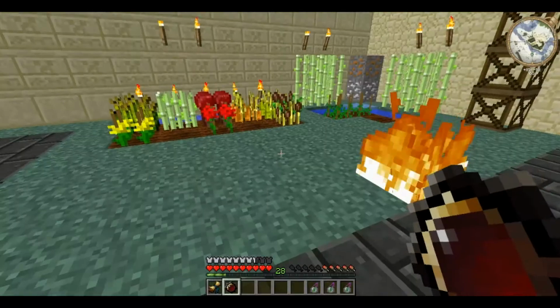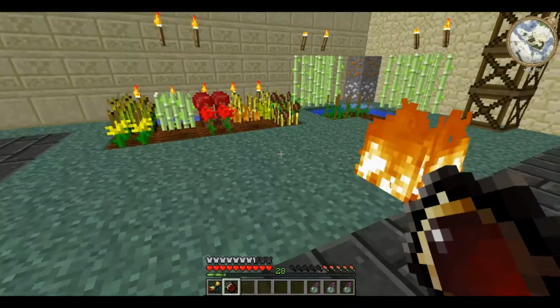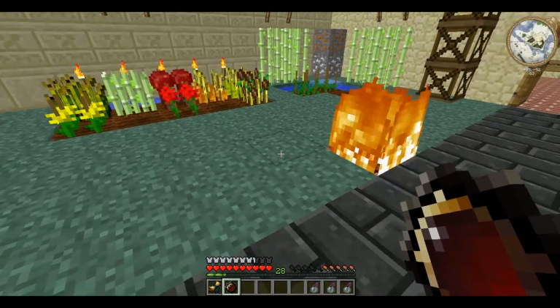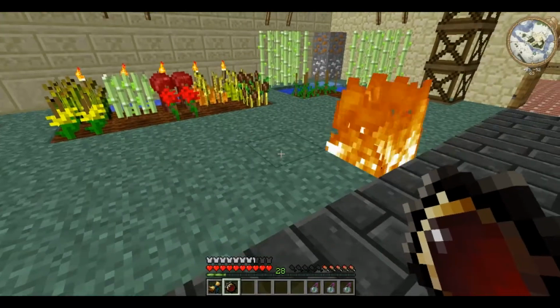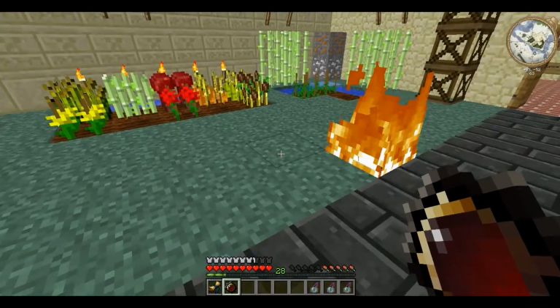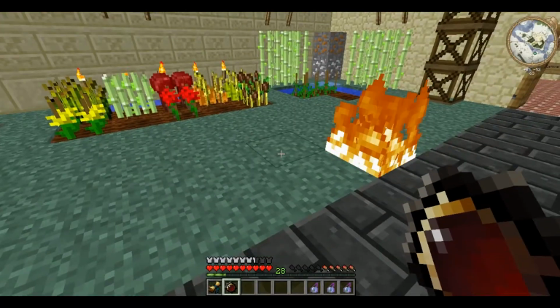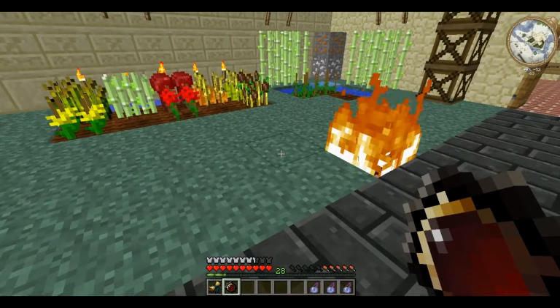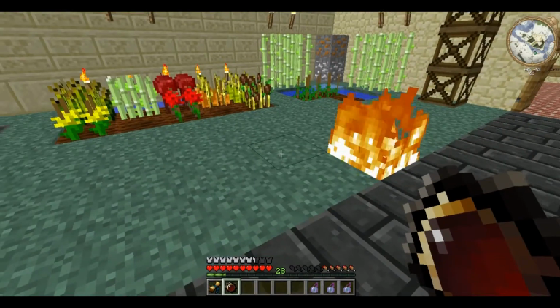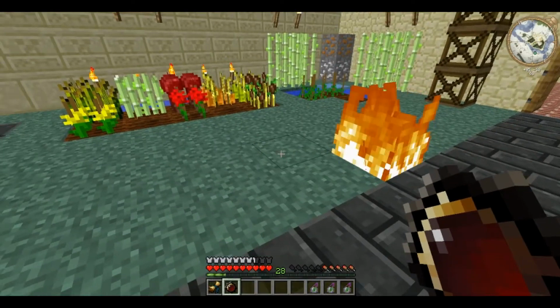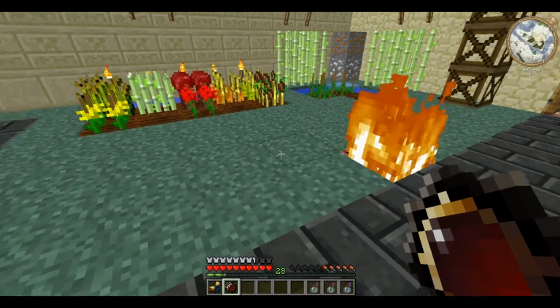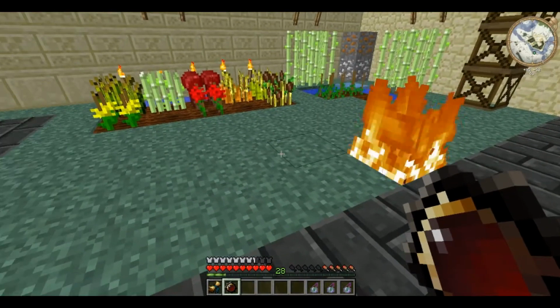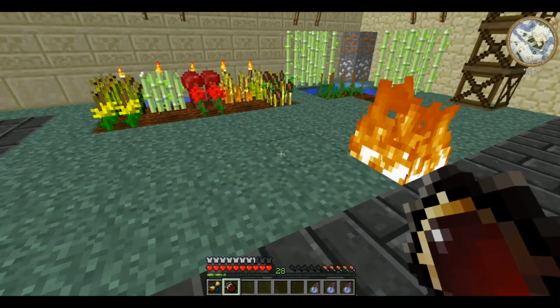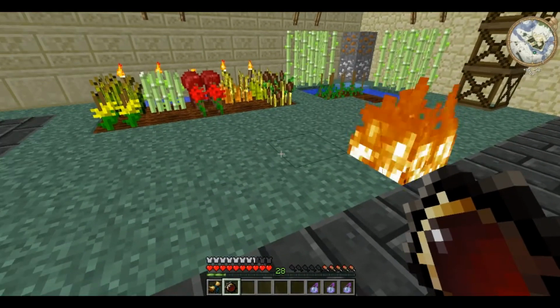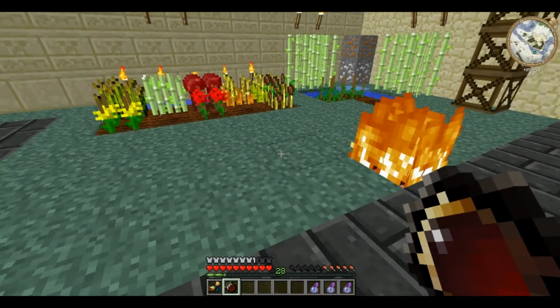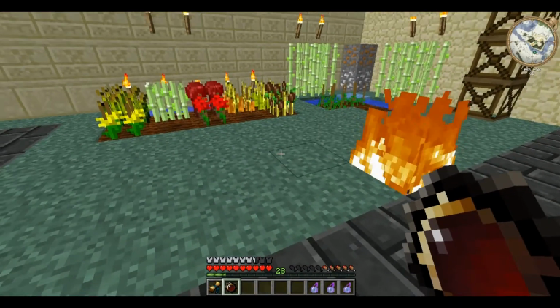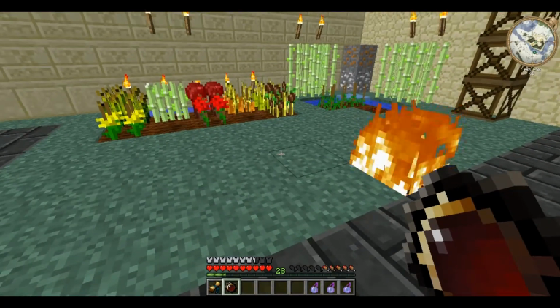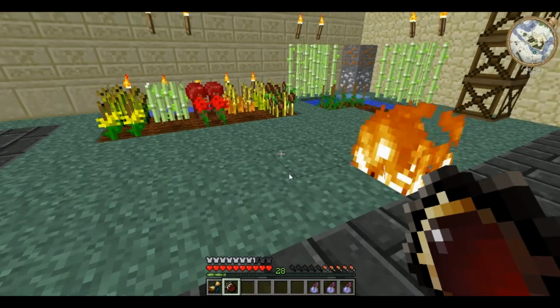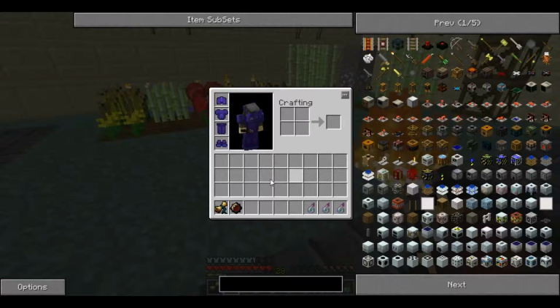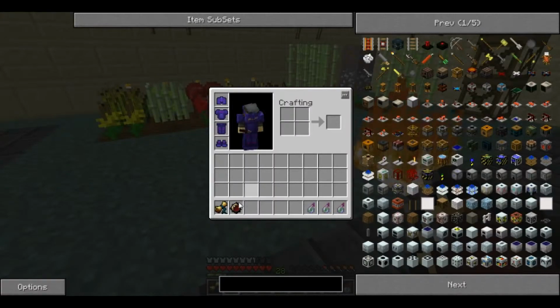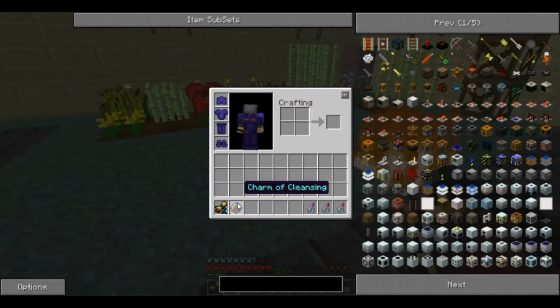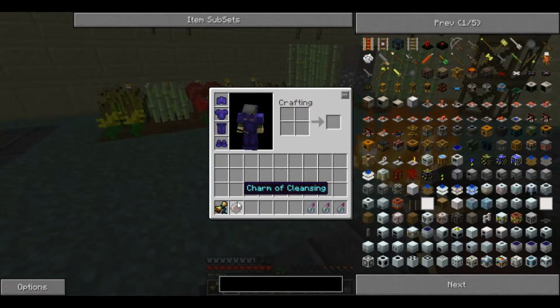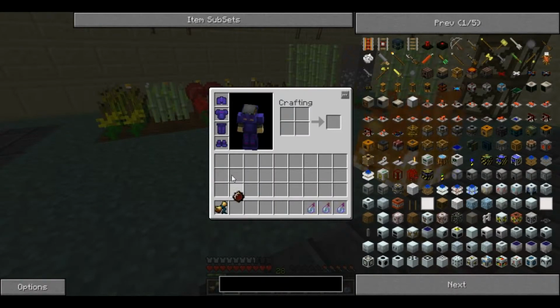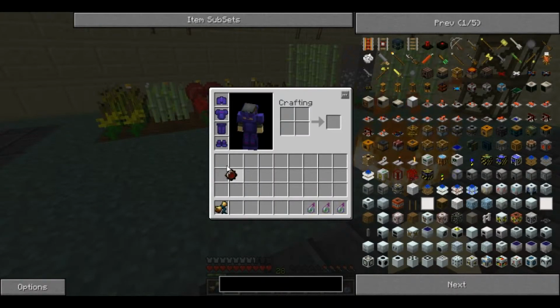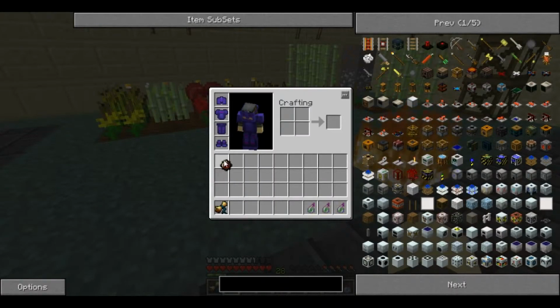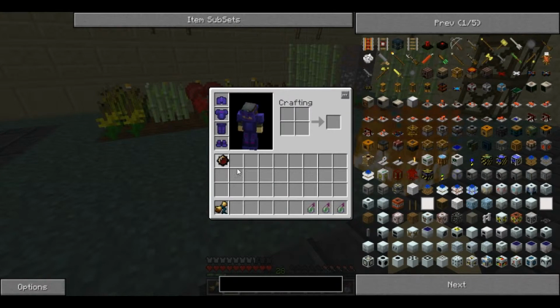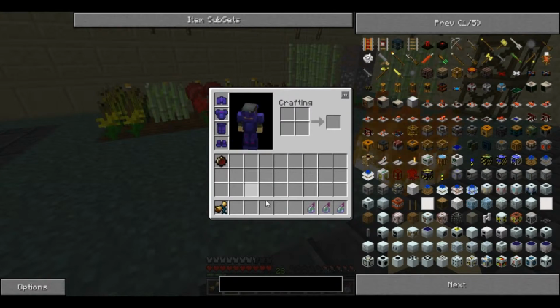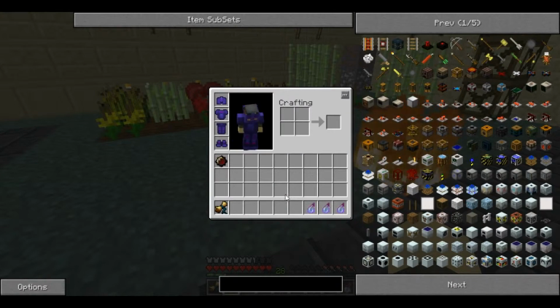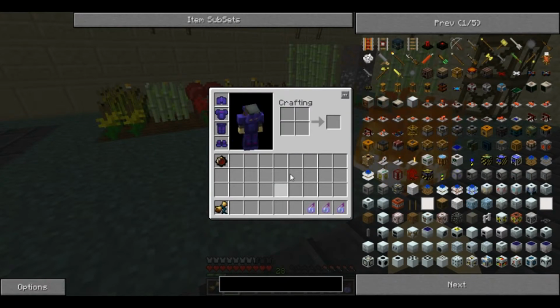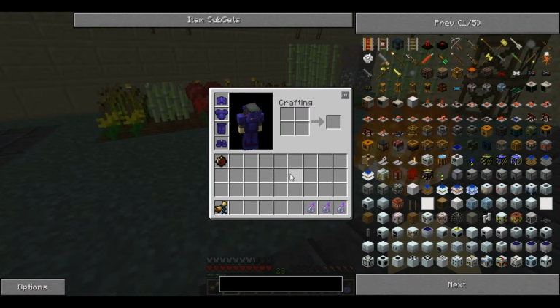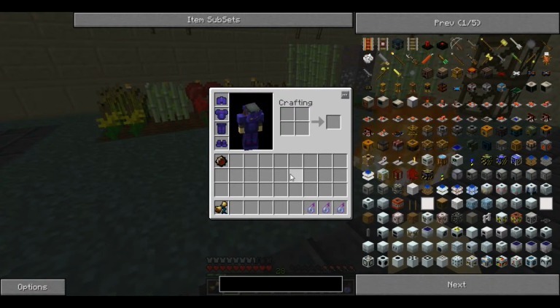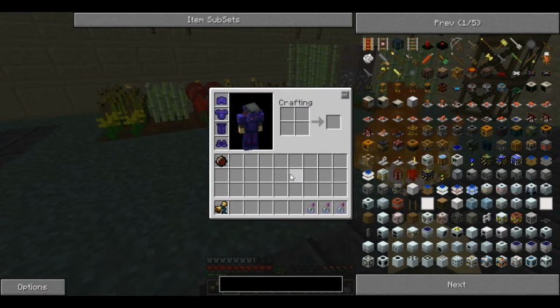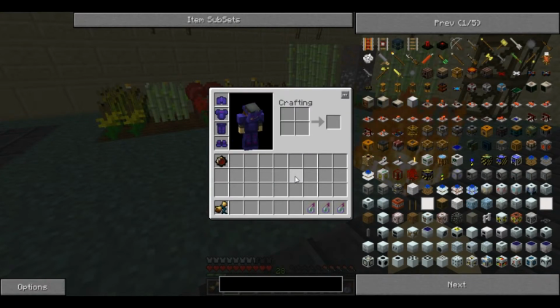The advantage that the Charm of Cleansing has is that it works from anywhere in your inventory — it doesn't have to be on your hotbar.